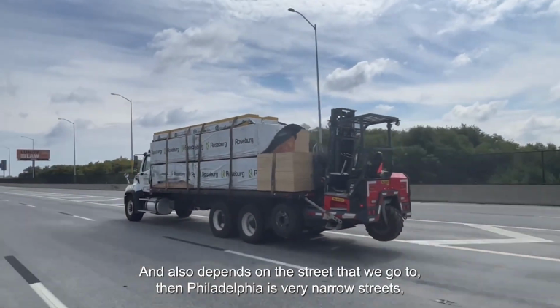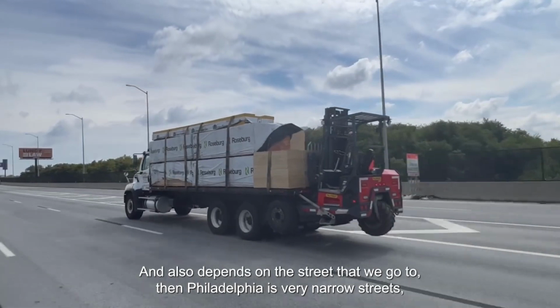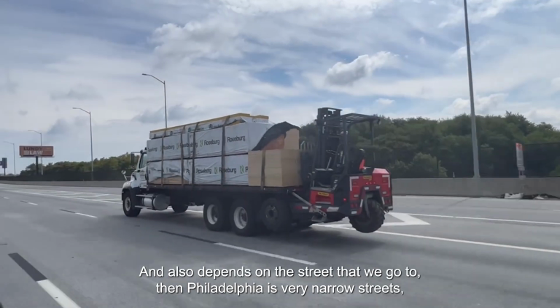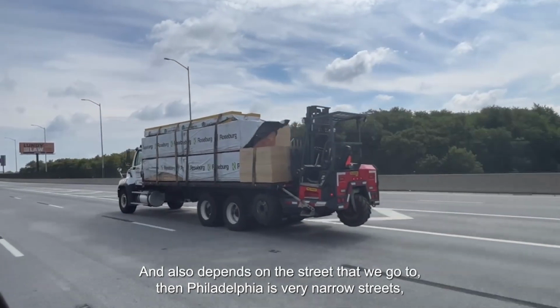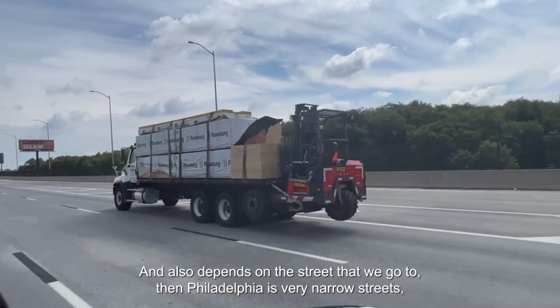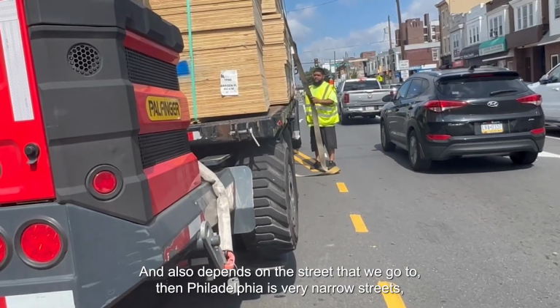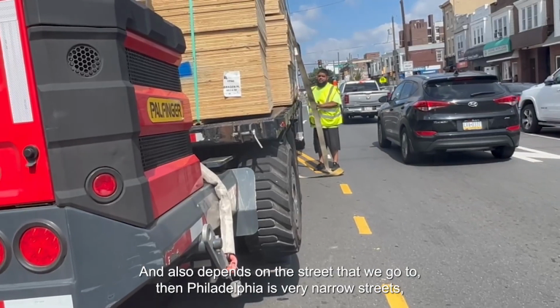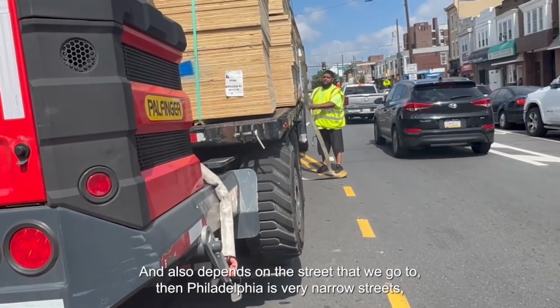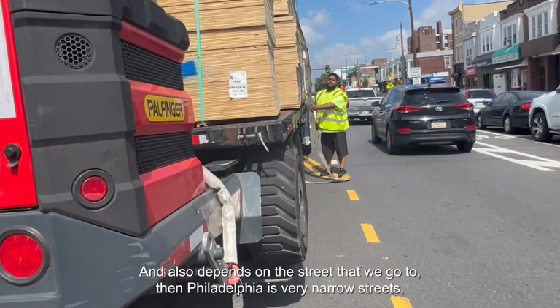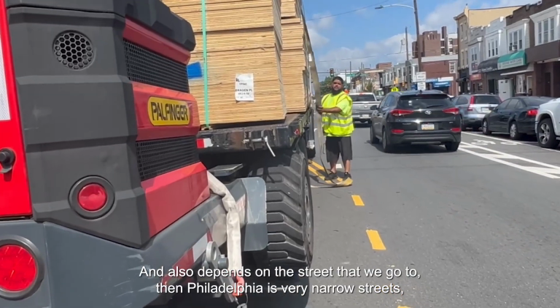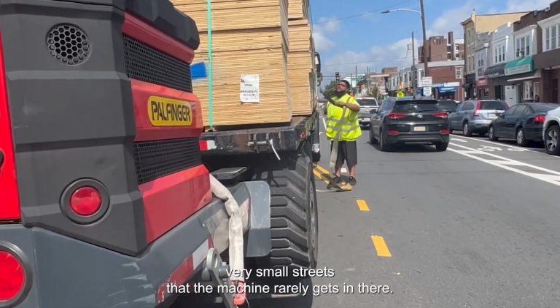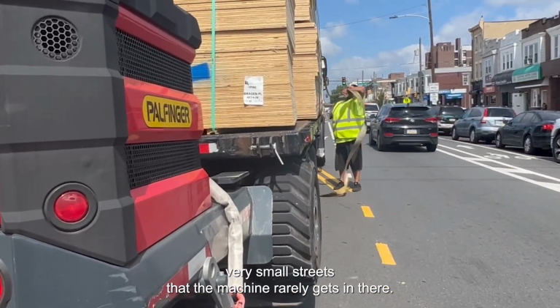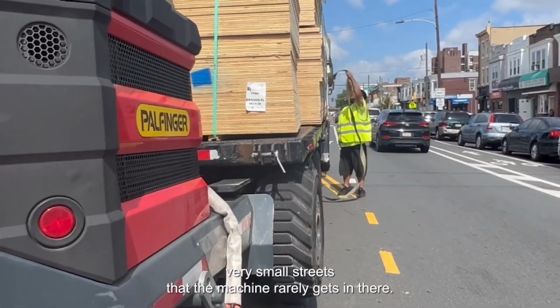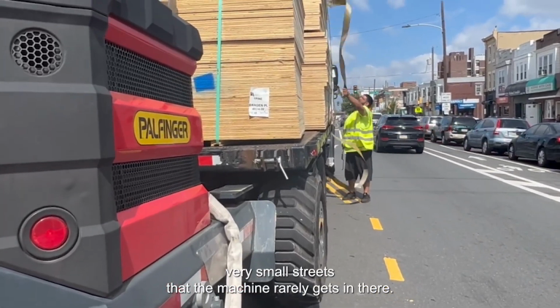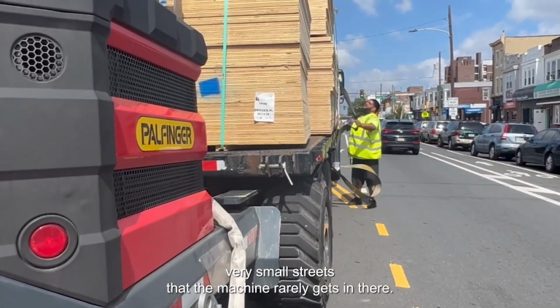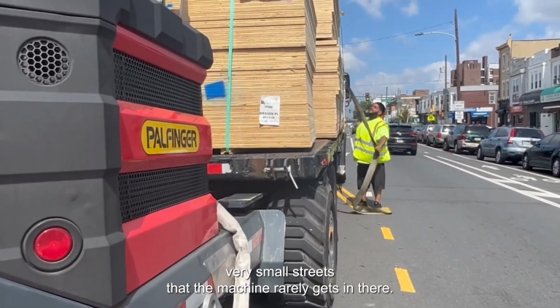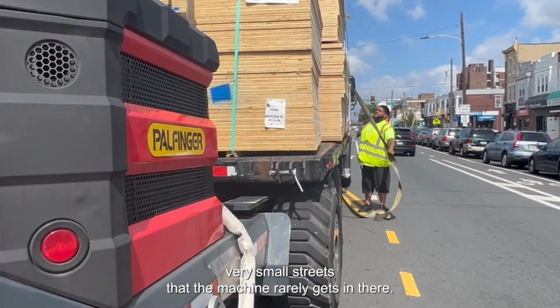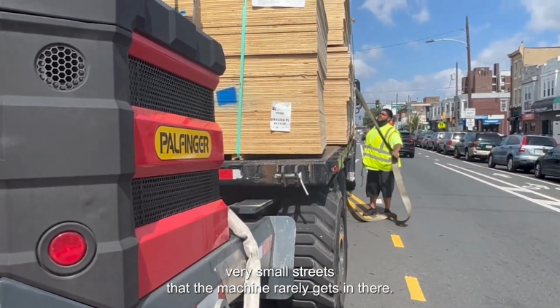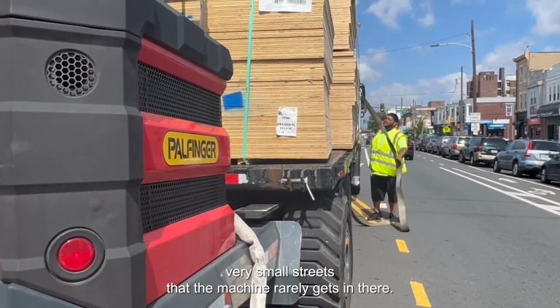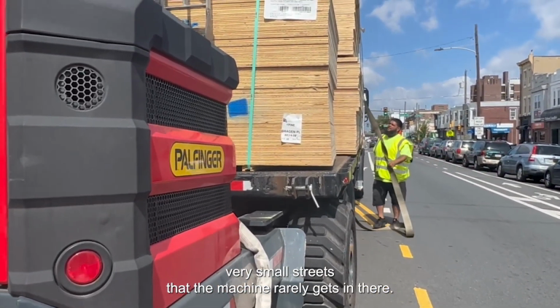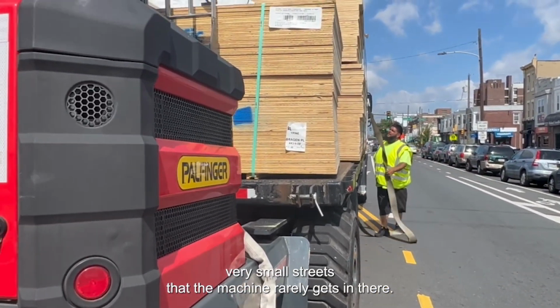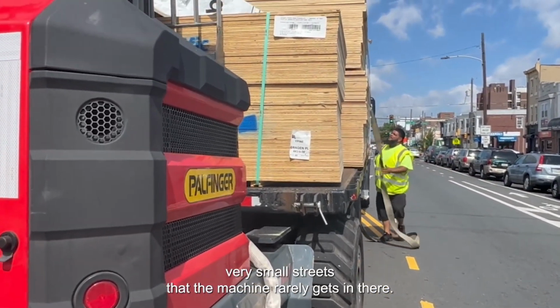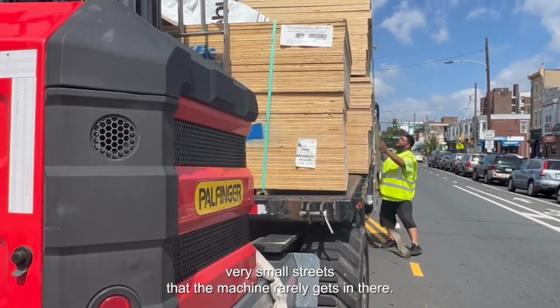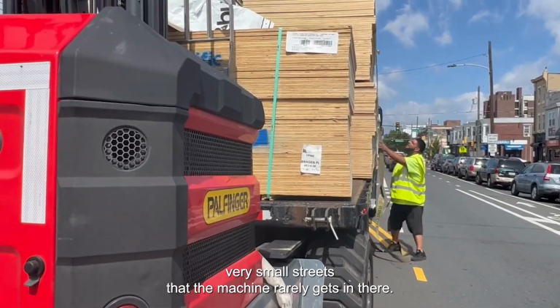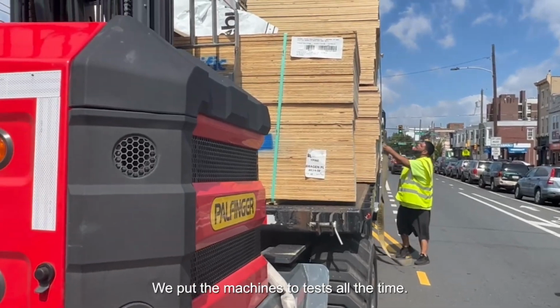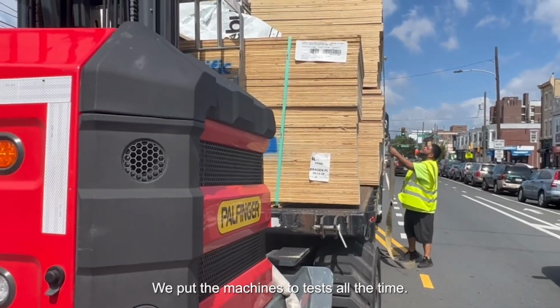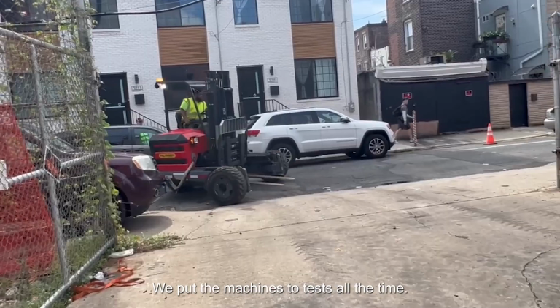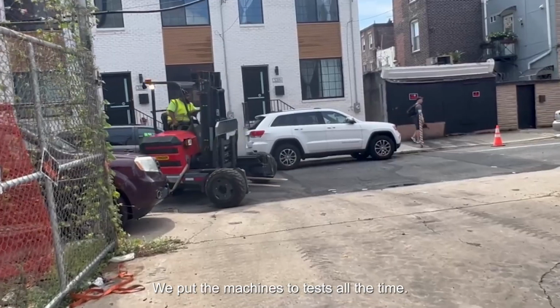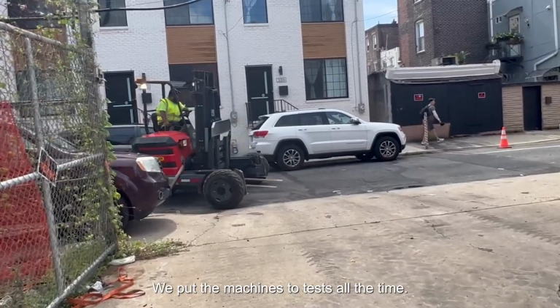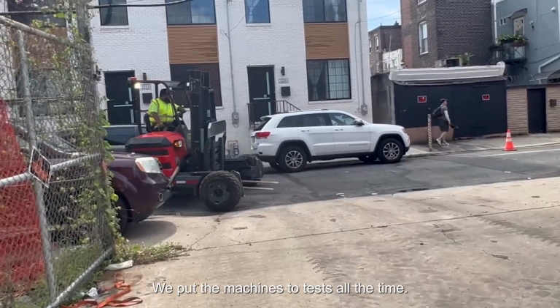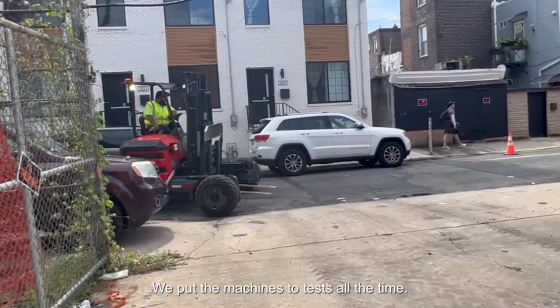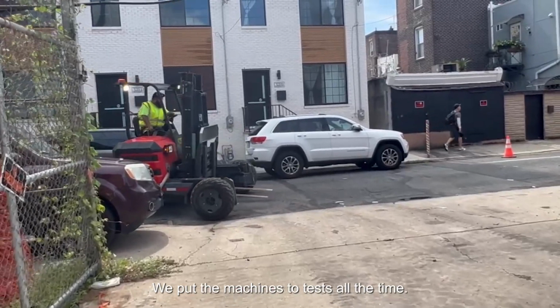Philadelphia has very narrow streets — very small streets that the machine barely gets in there. We'll put that machine to the test all the time.